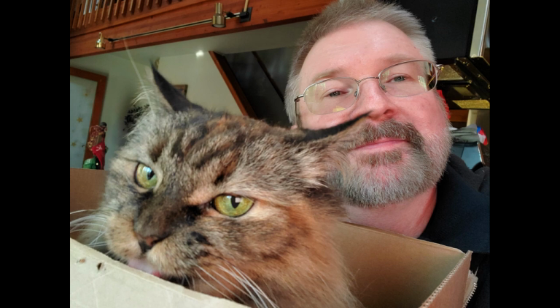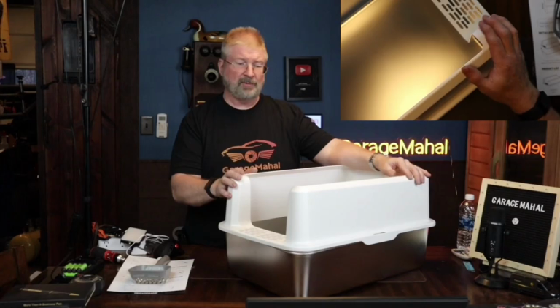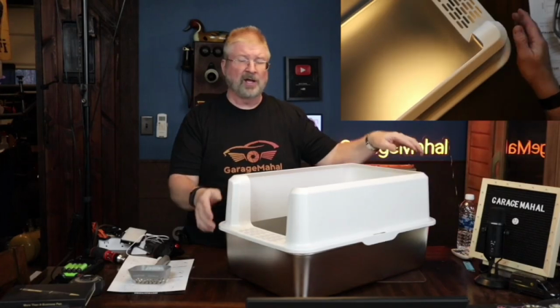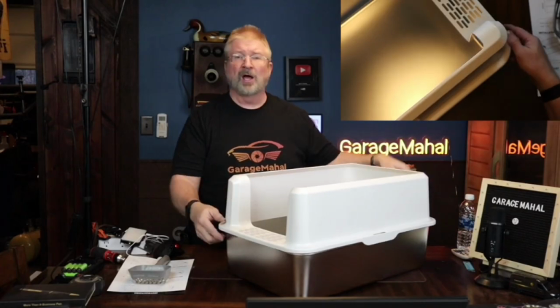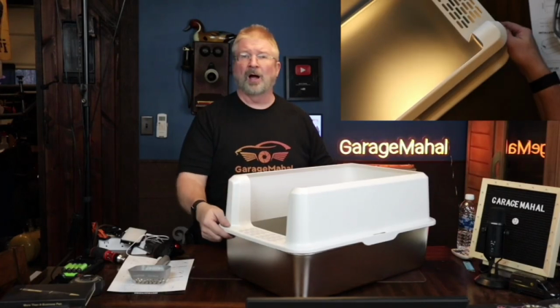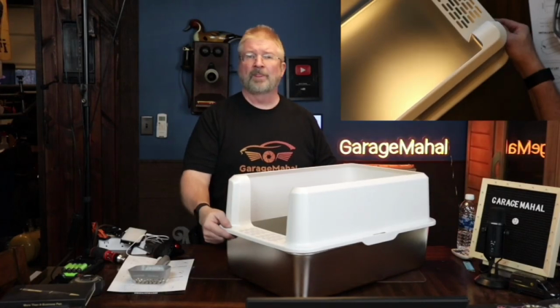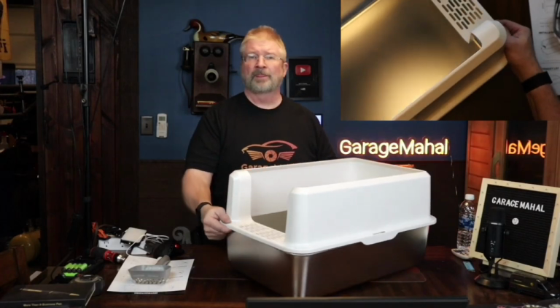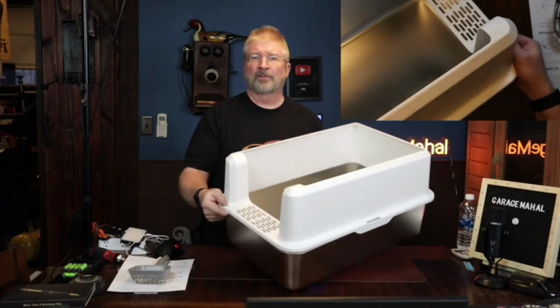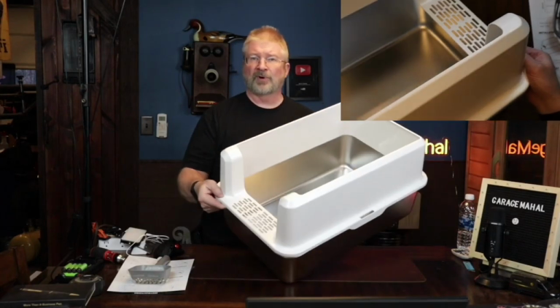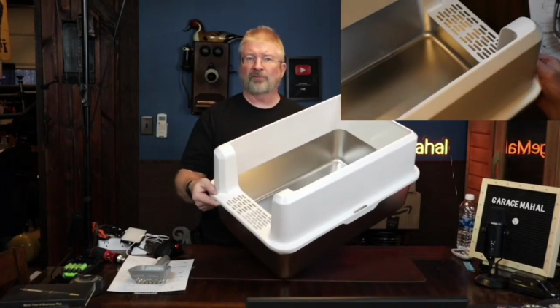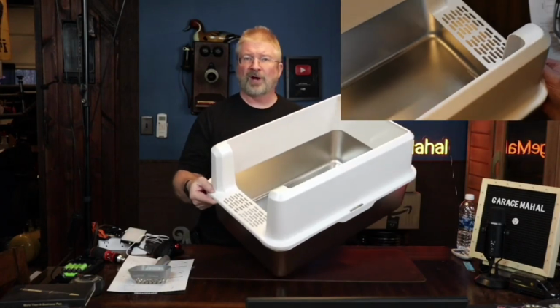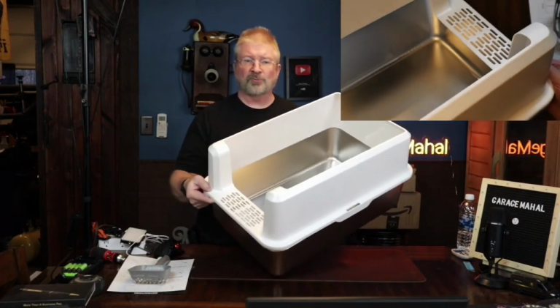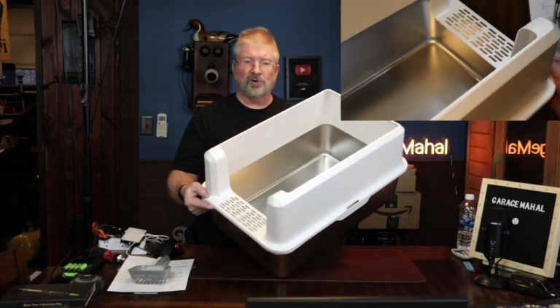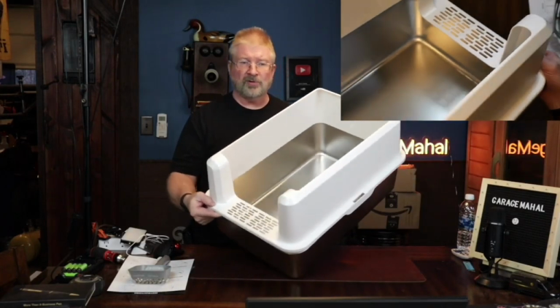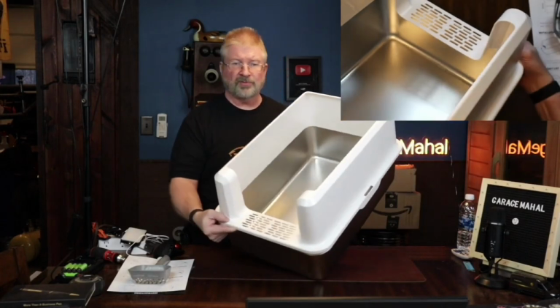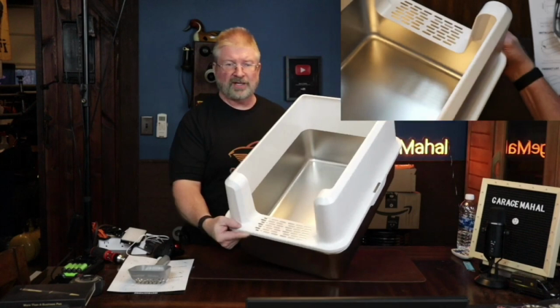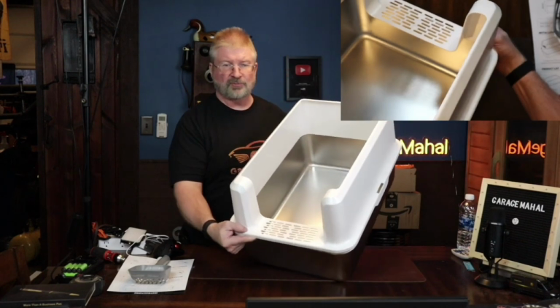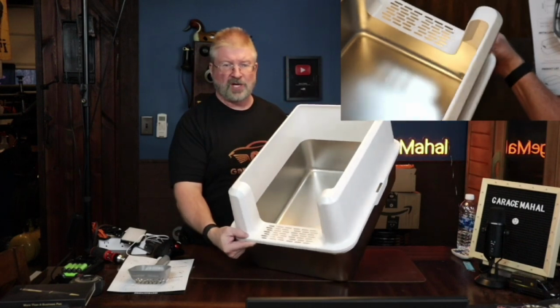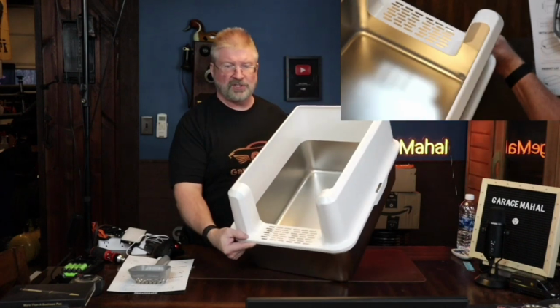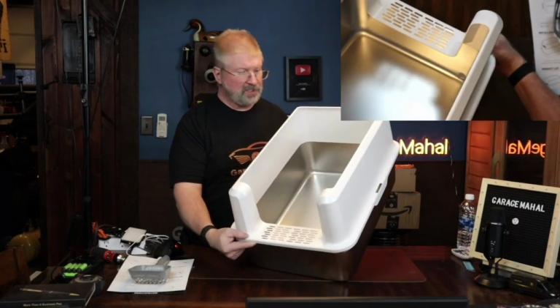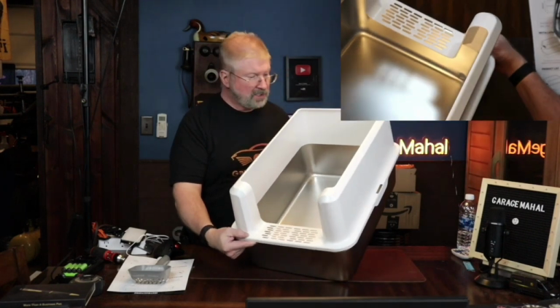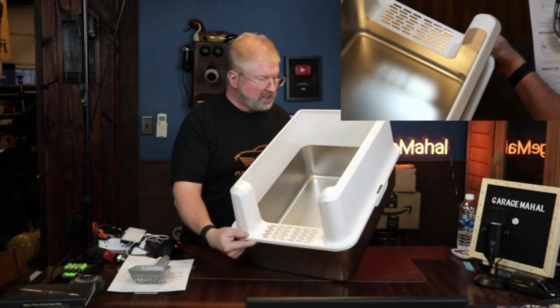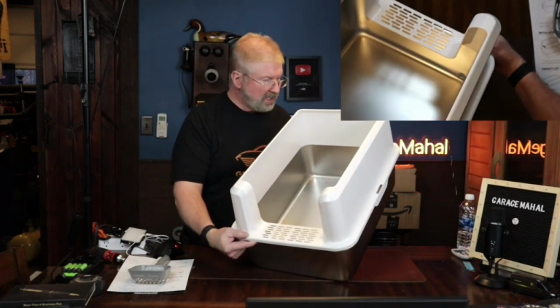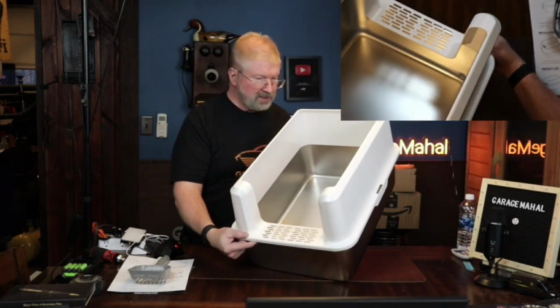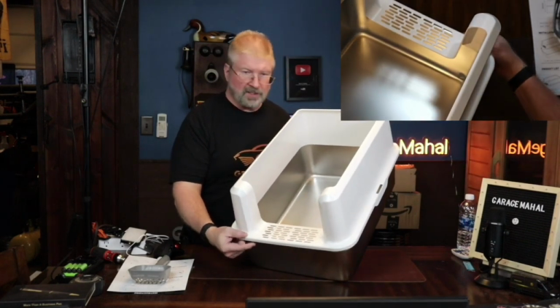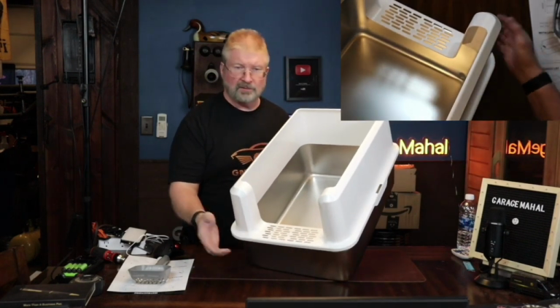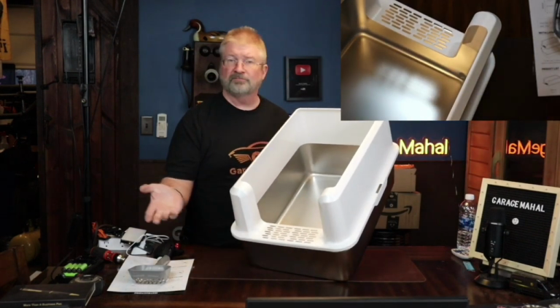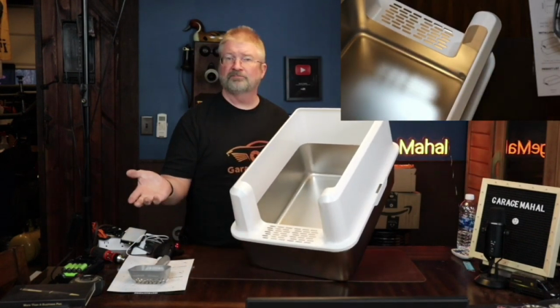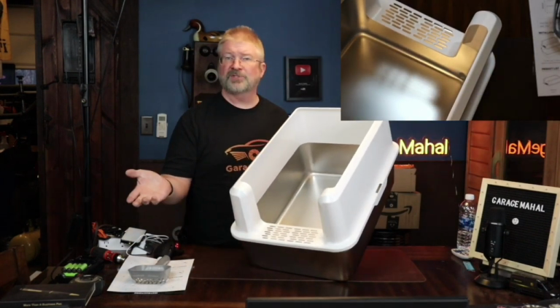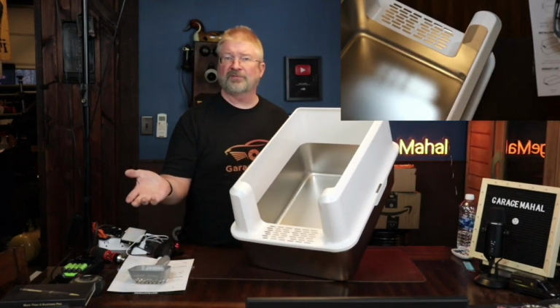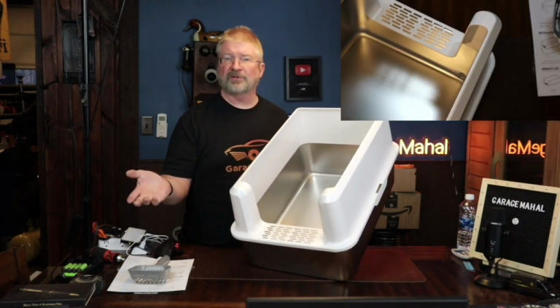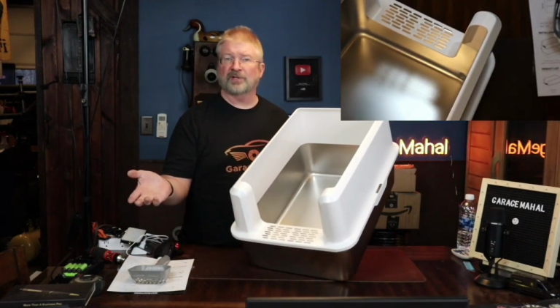Anyway, Brian from GarageMall. Thanks for watching. And be safe out there.